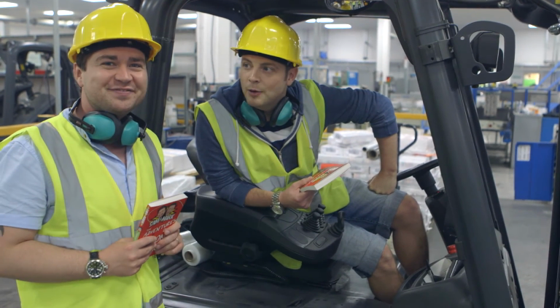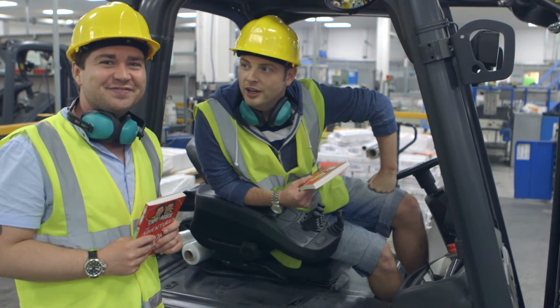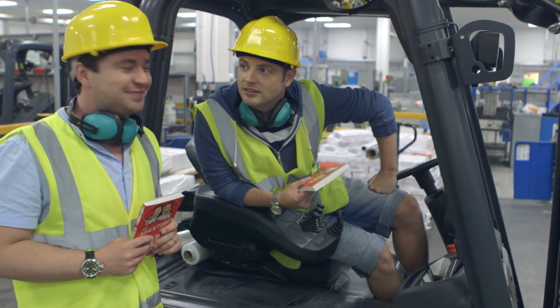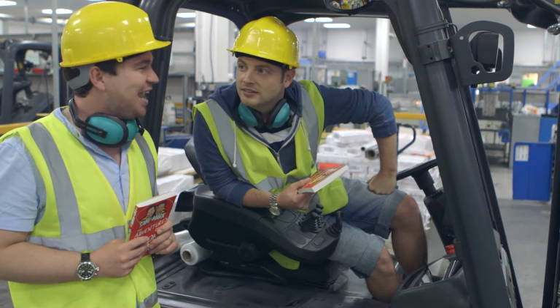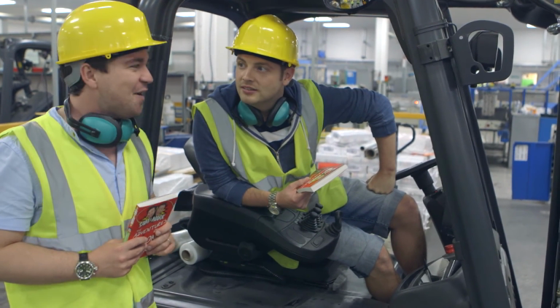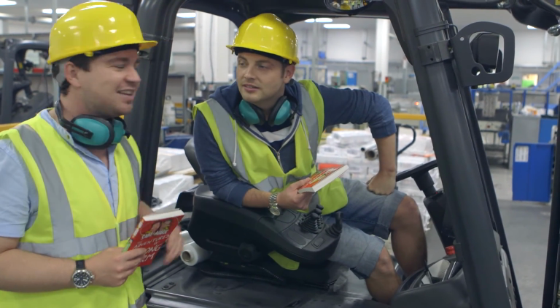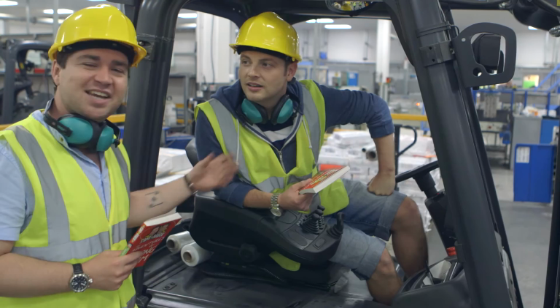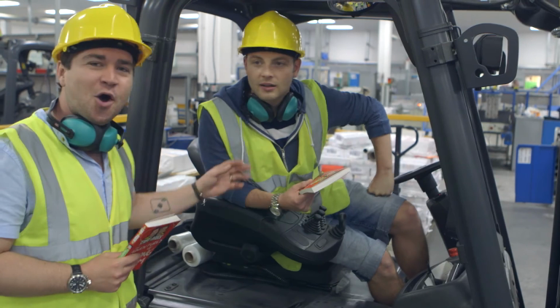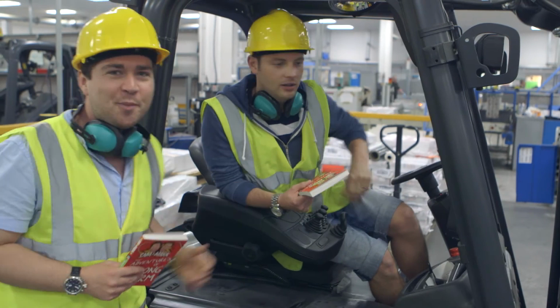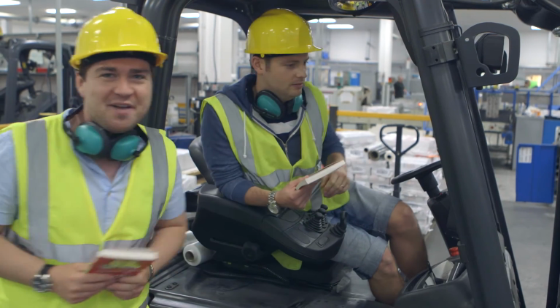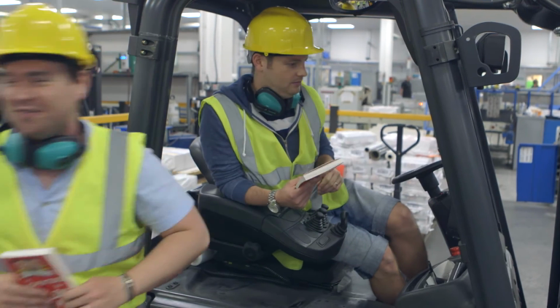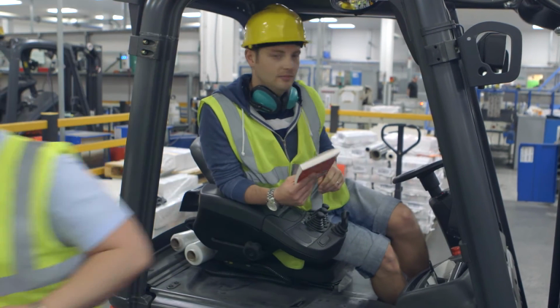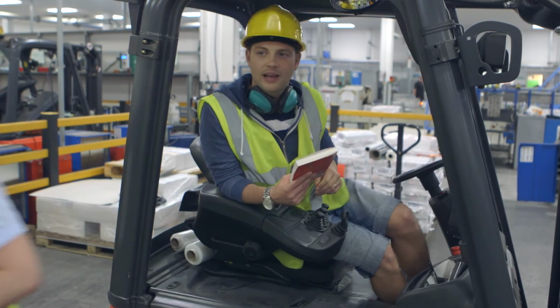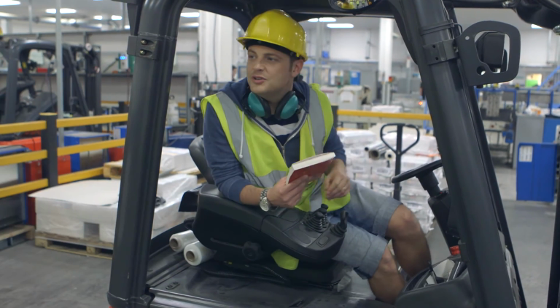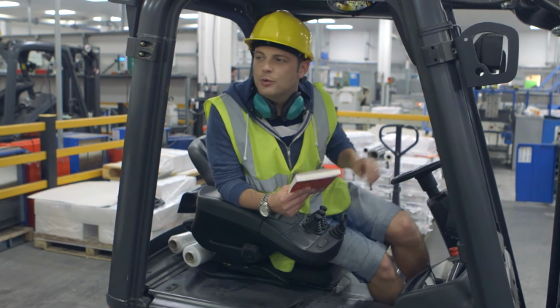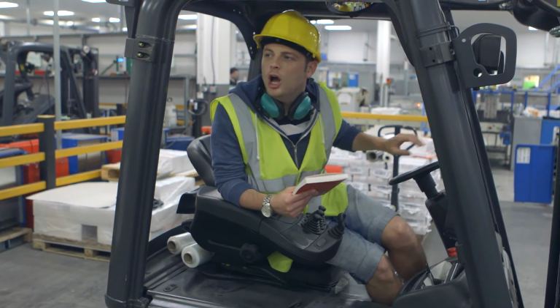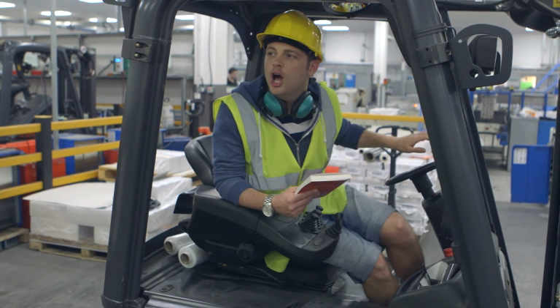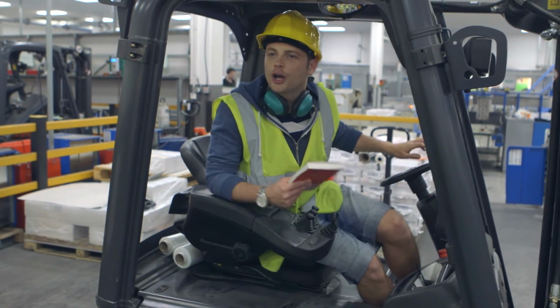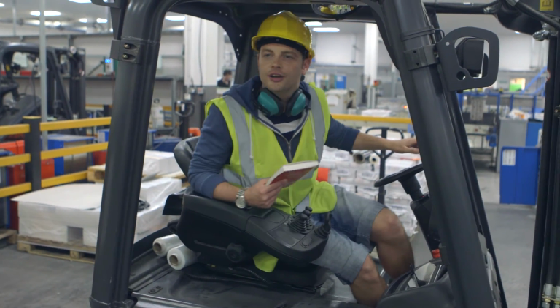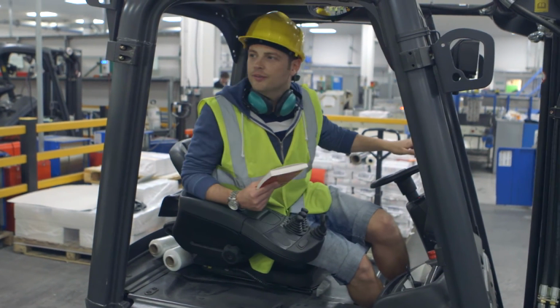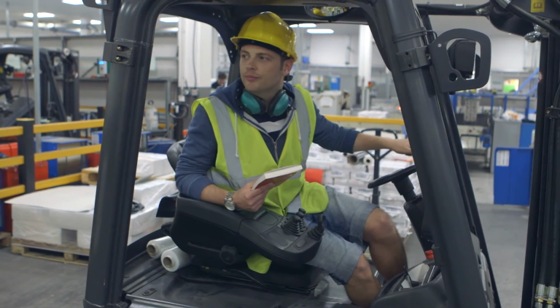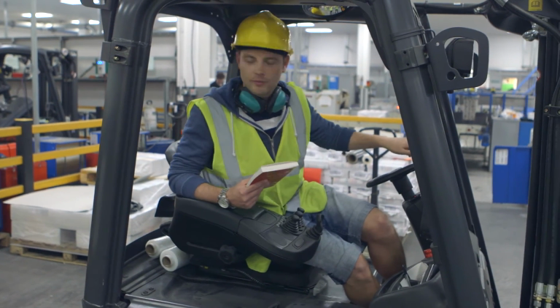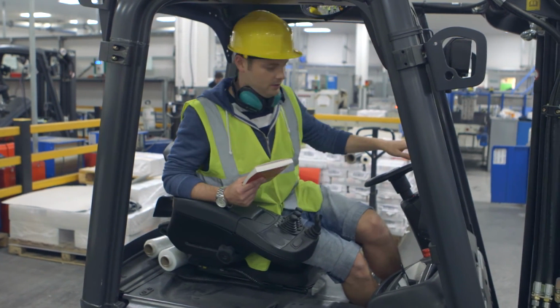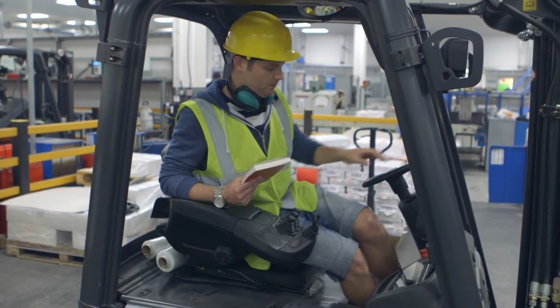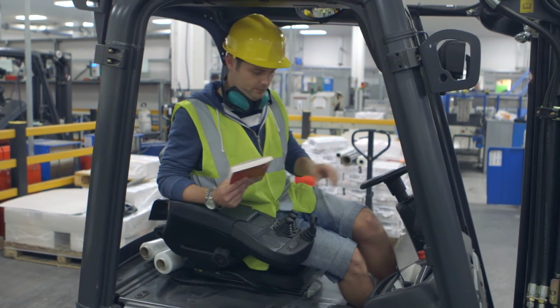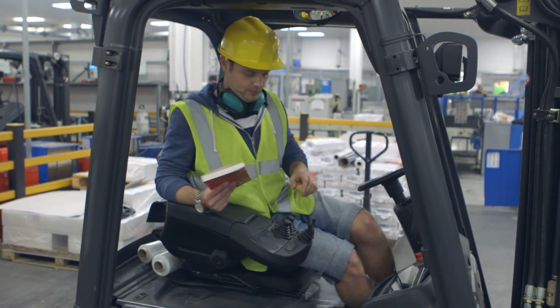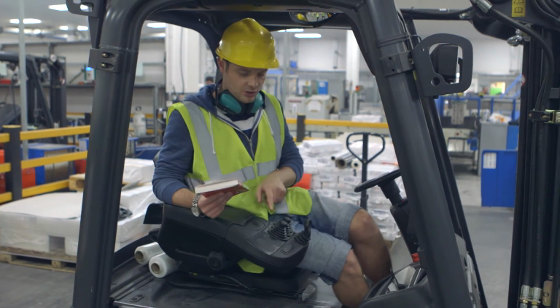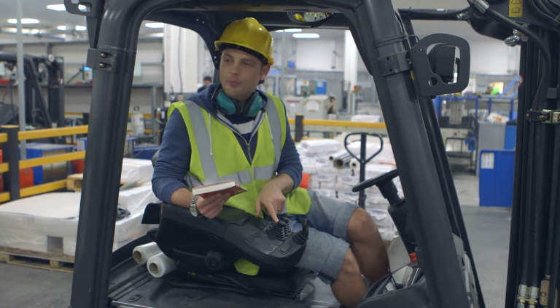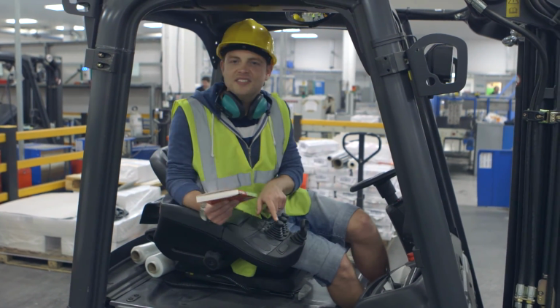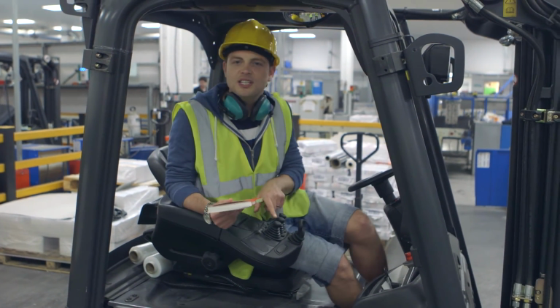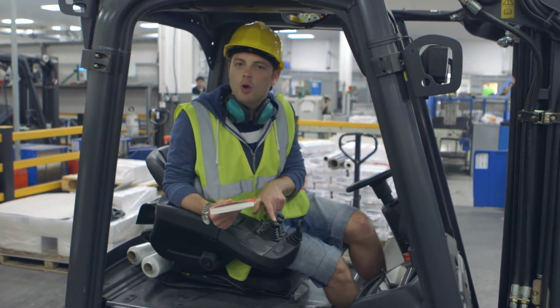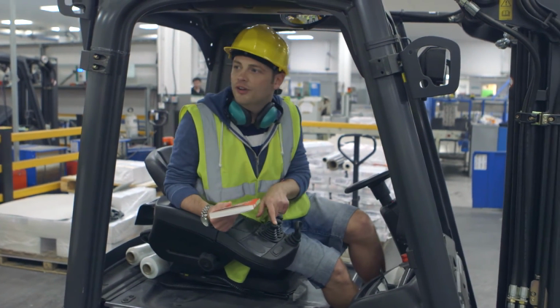Am I? Yeah, you are. I'll see you at home, yeah? How does it work? Well, you need to press this one.